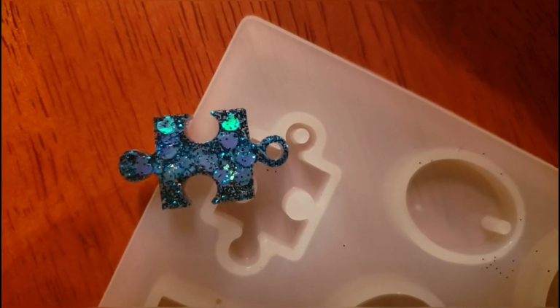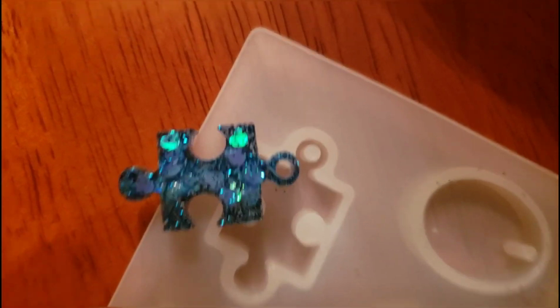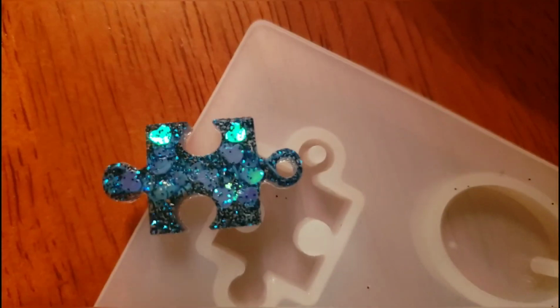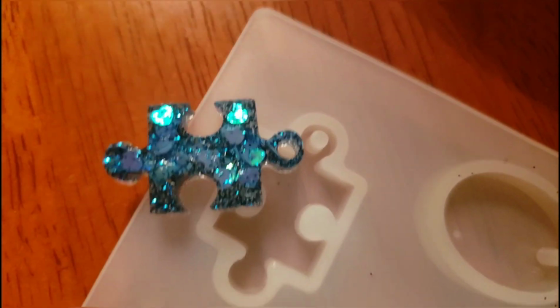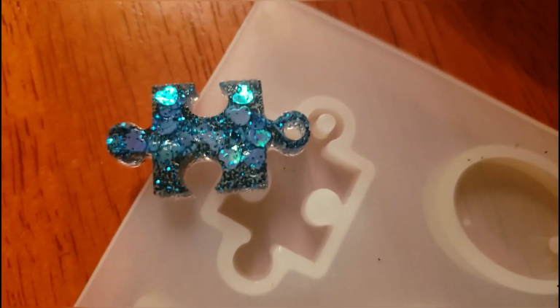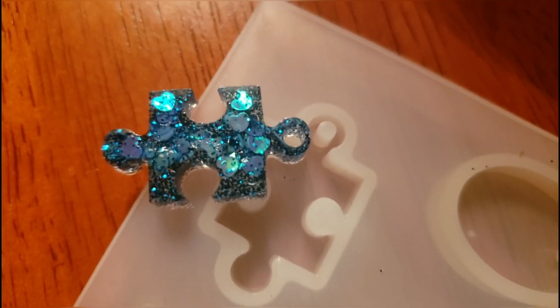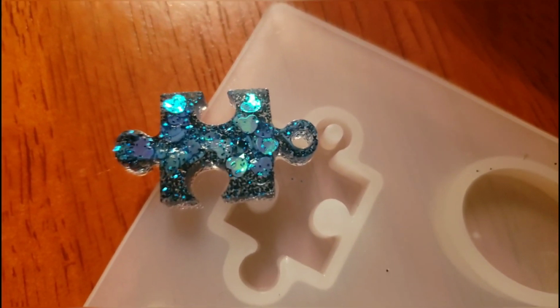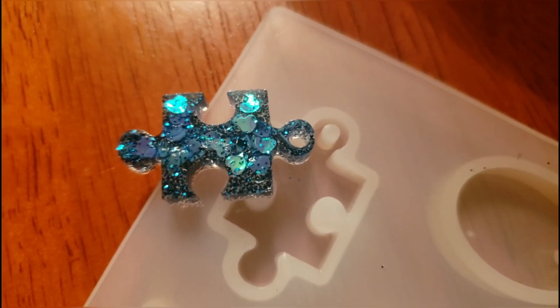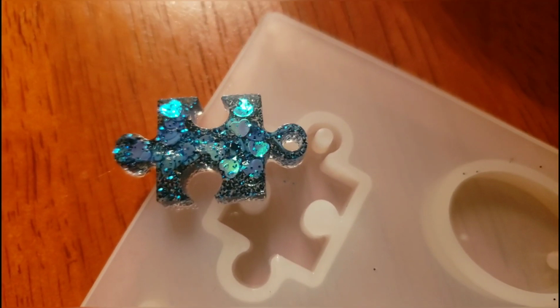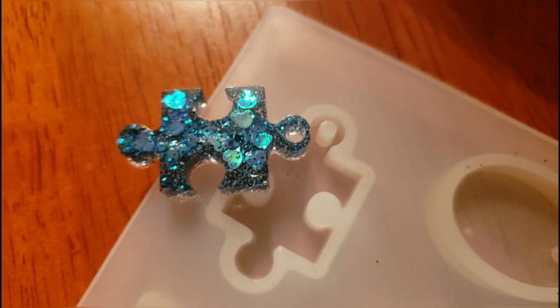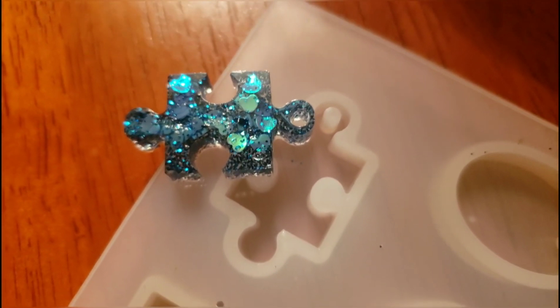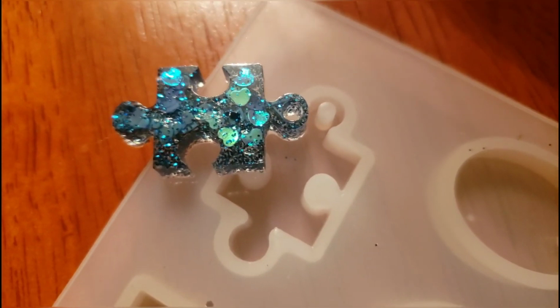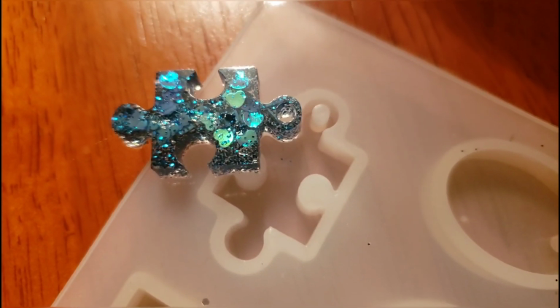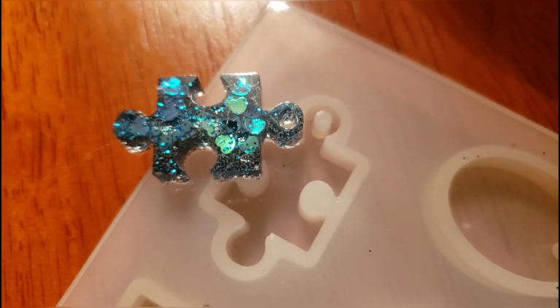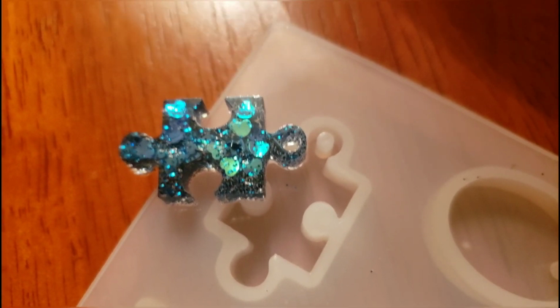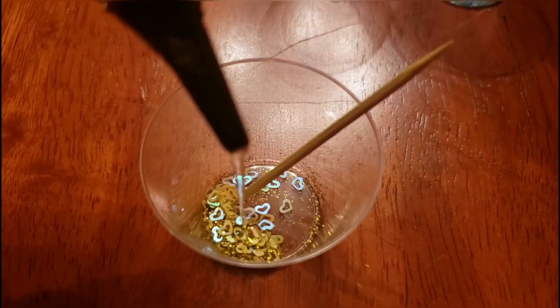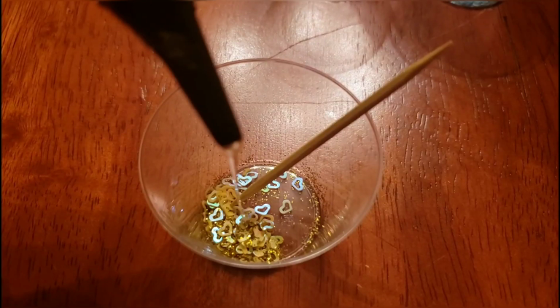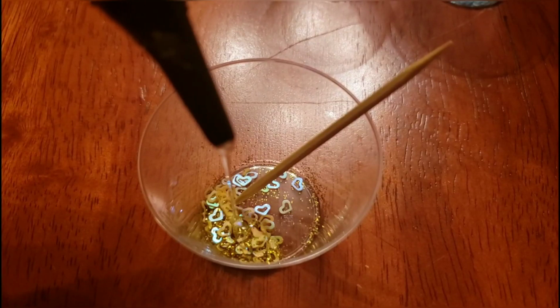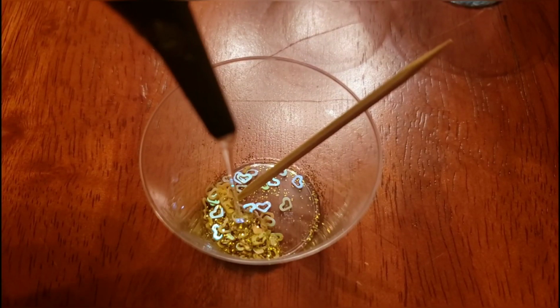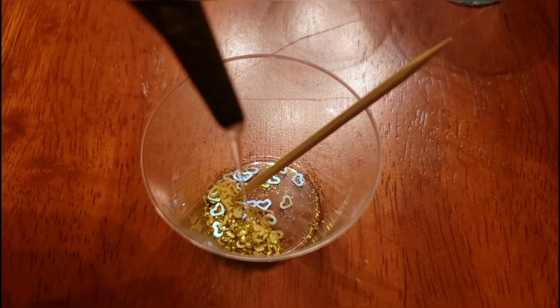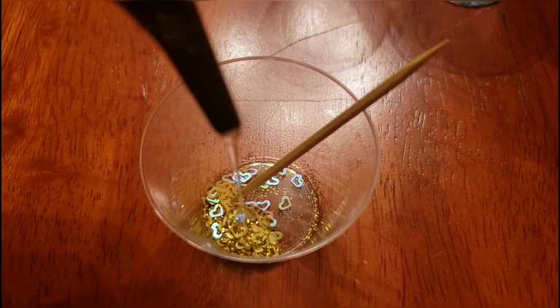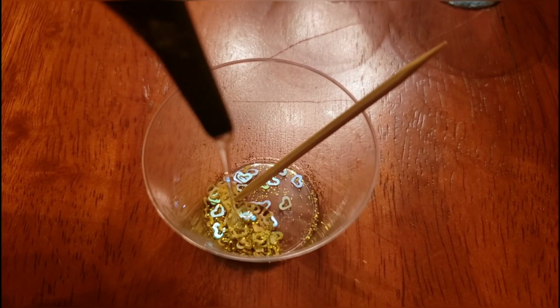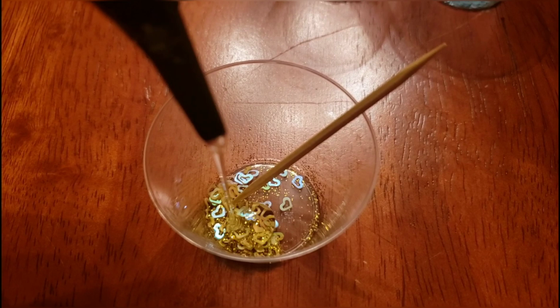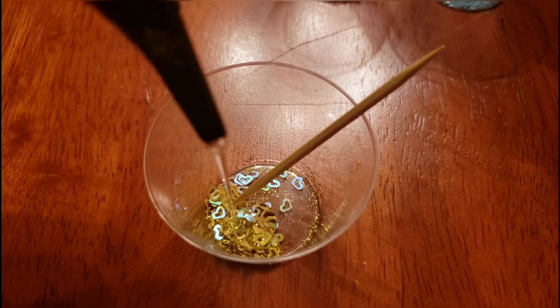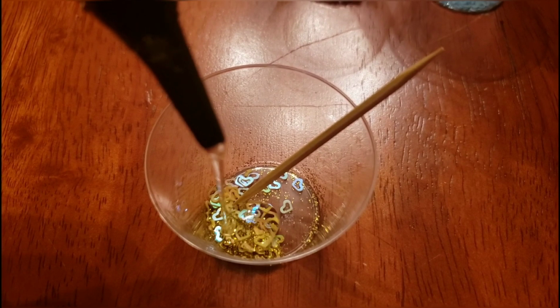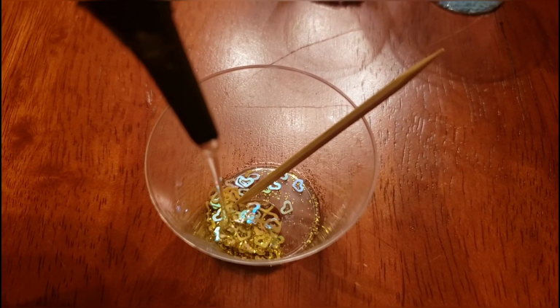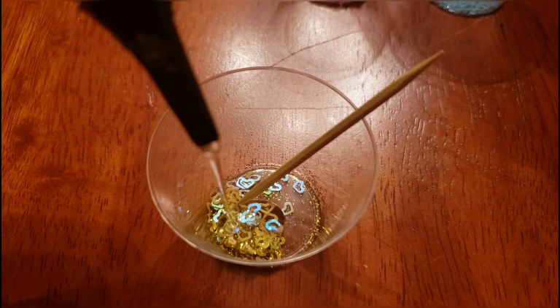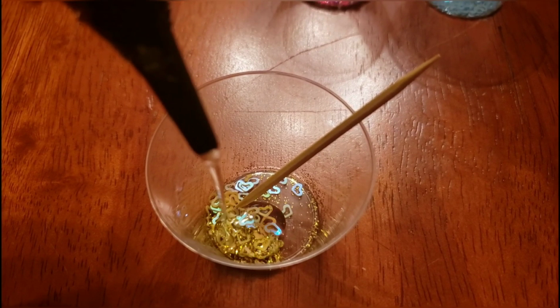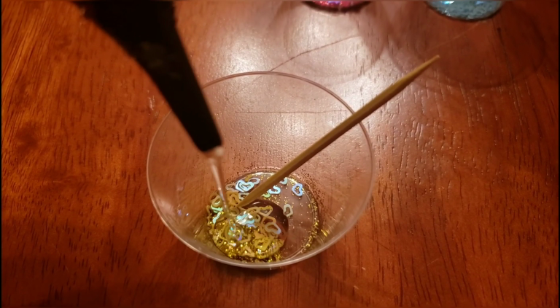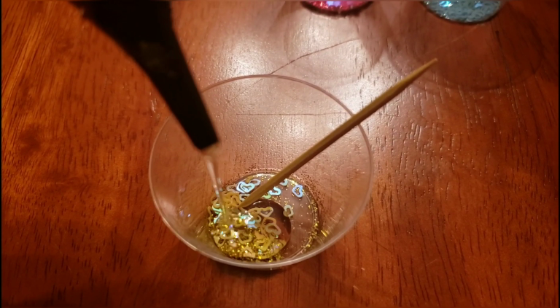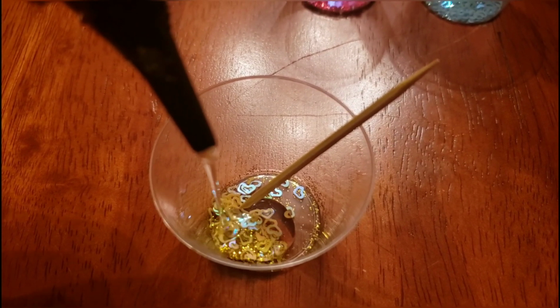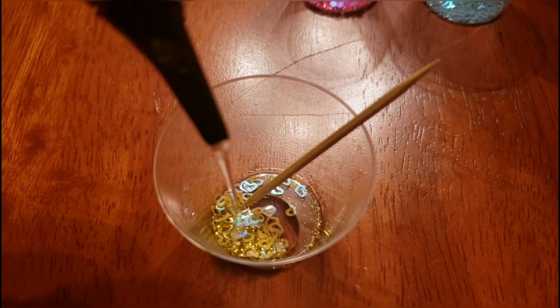I love how you can see all the sparkling hearts. Now we're just going to repeat the process with our other three colors.